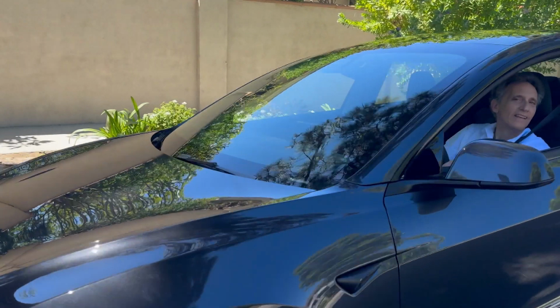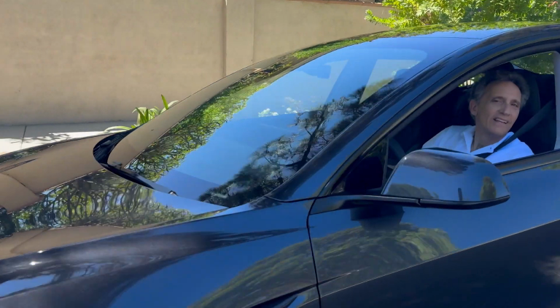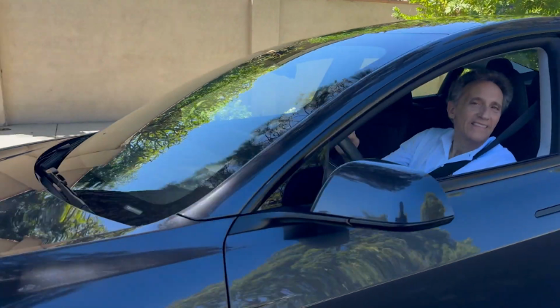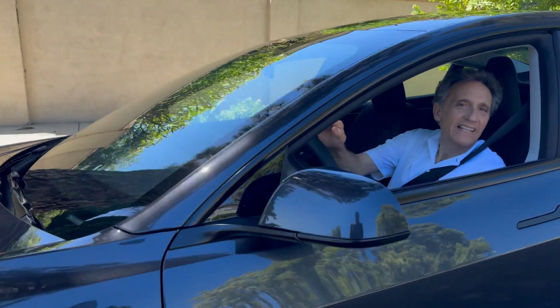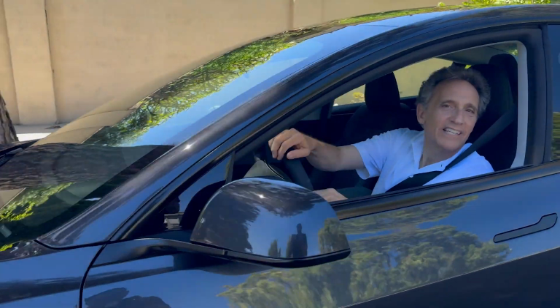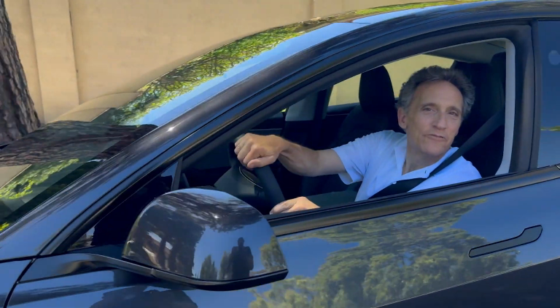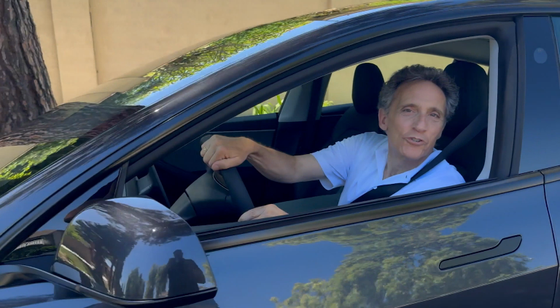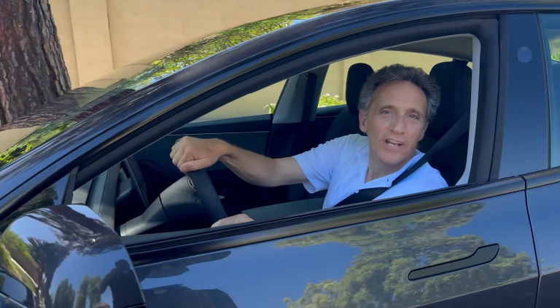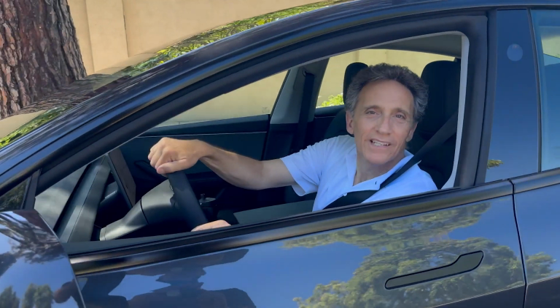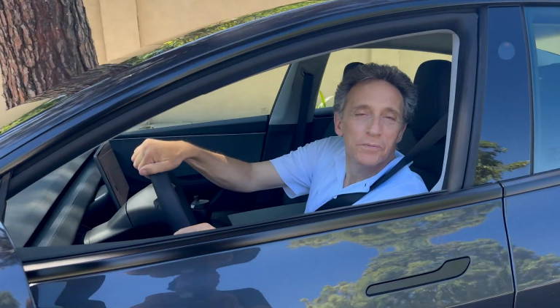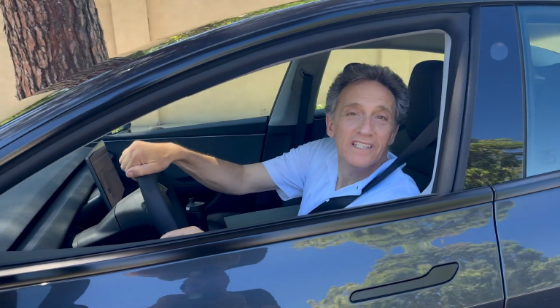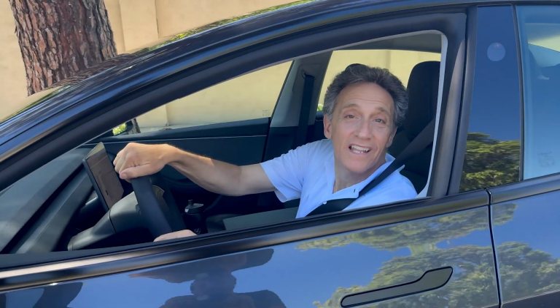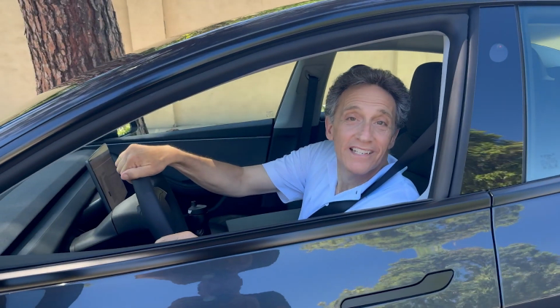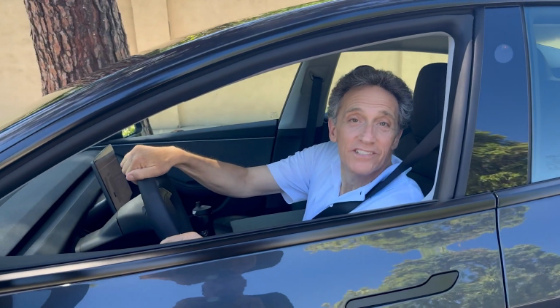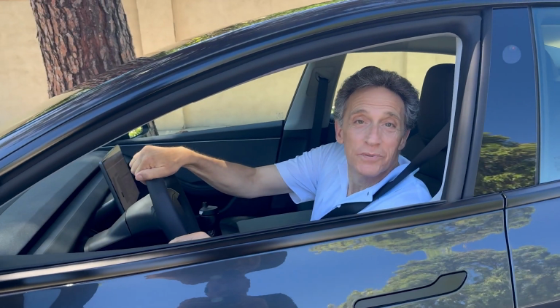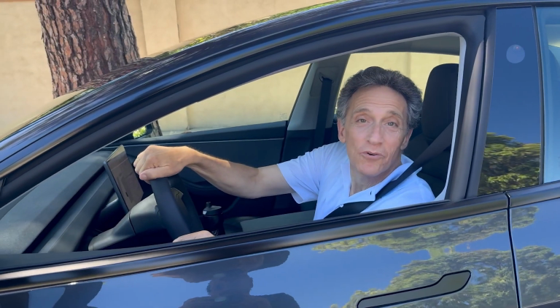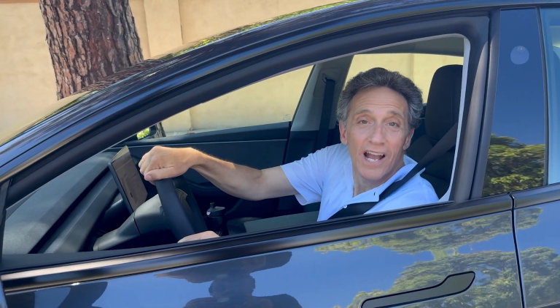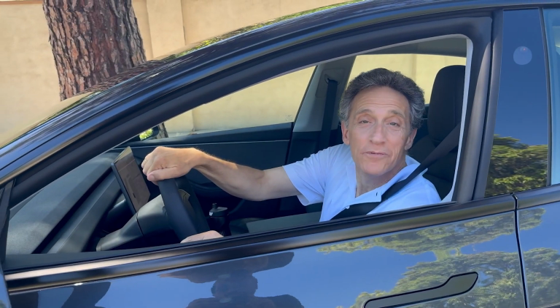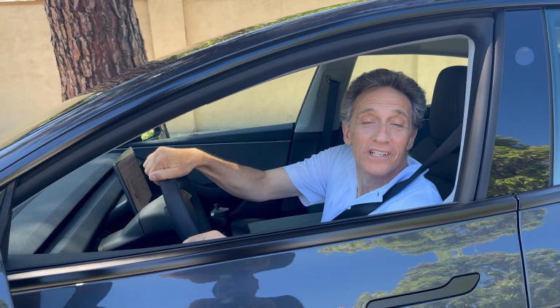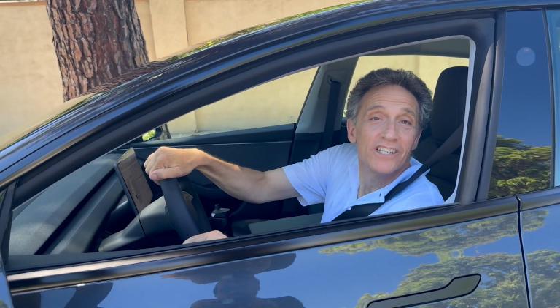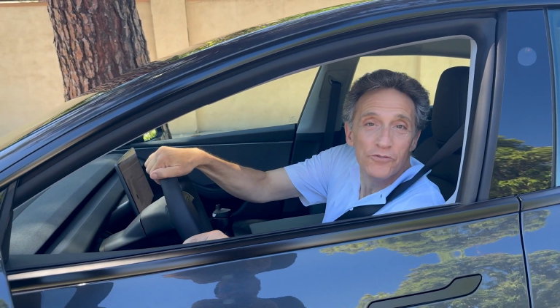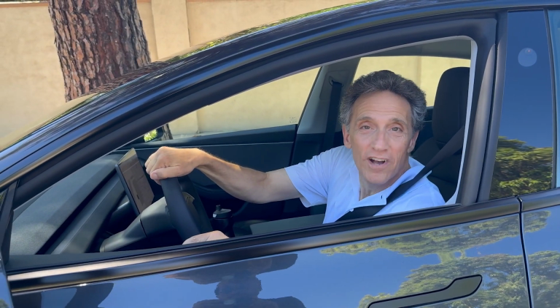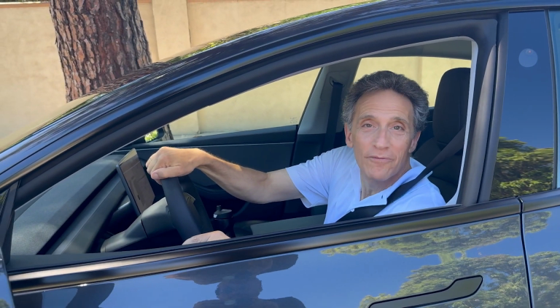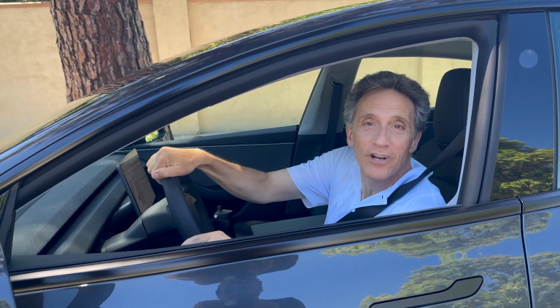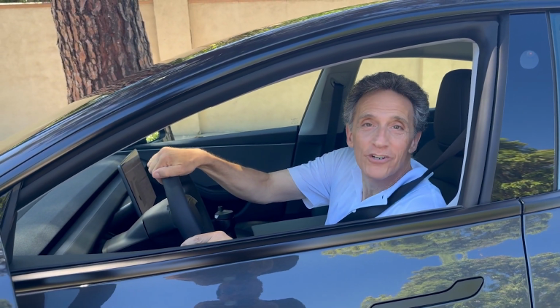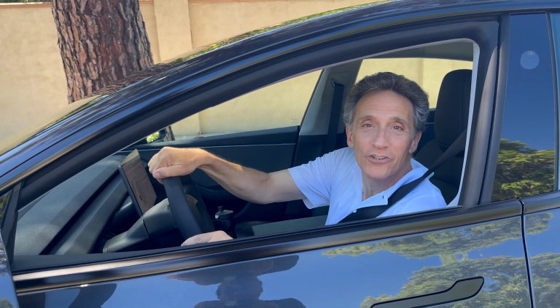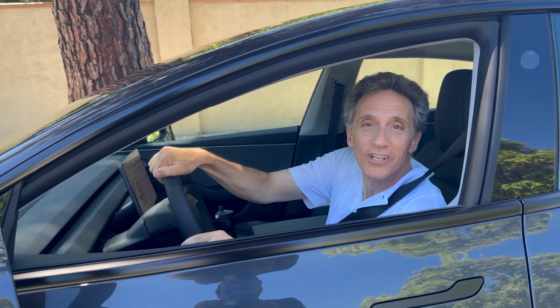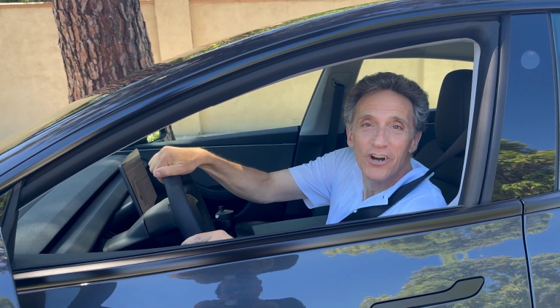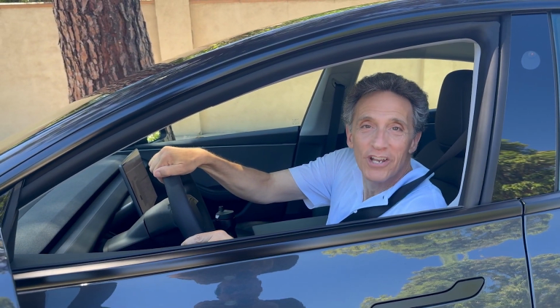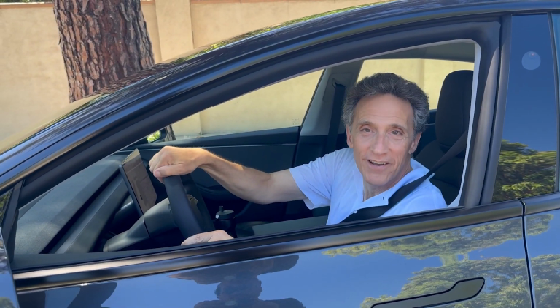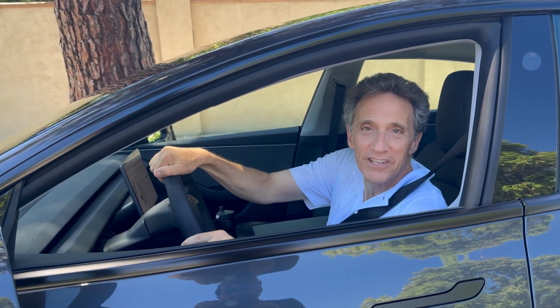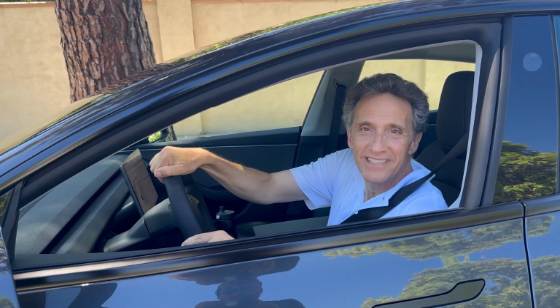Thanks again for joining us. Please like and subscribe to continue following our journey on FSD.